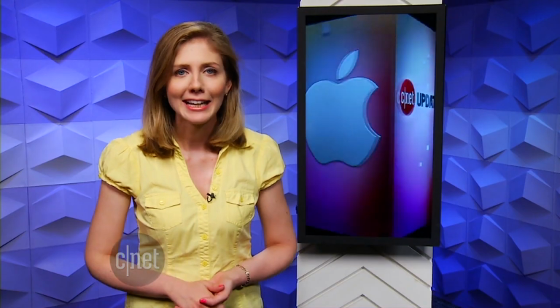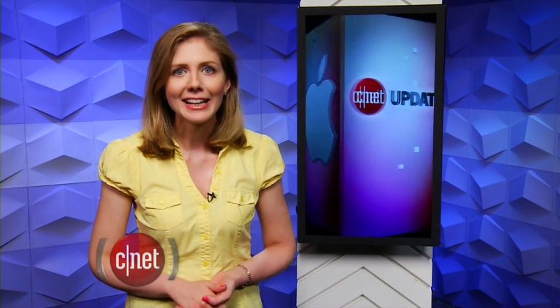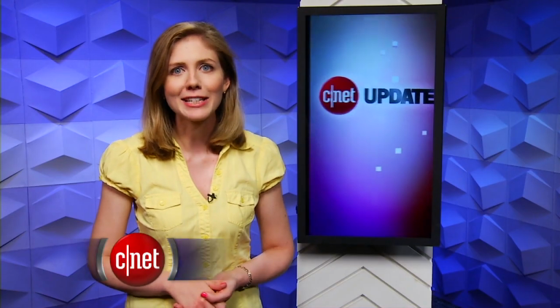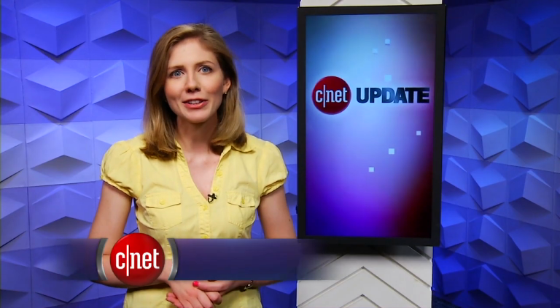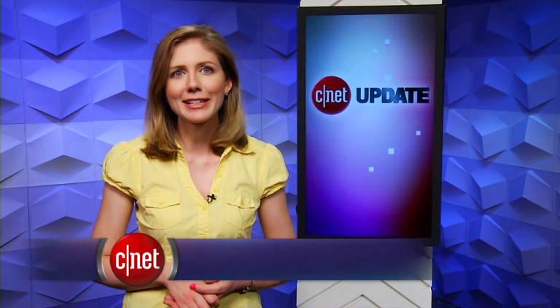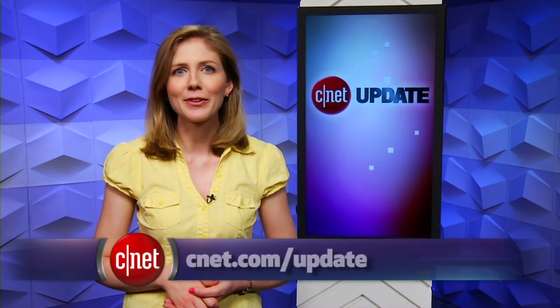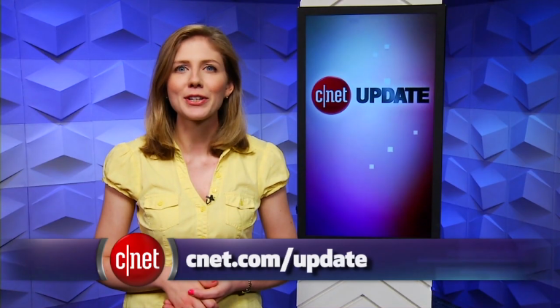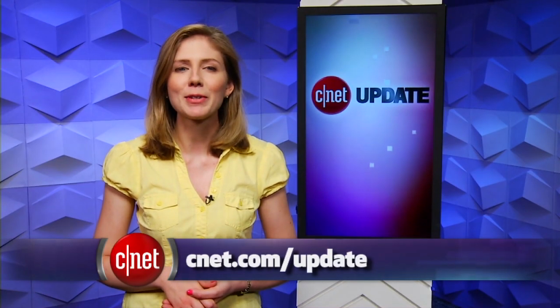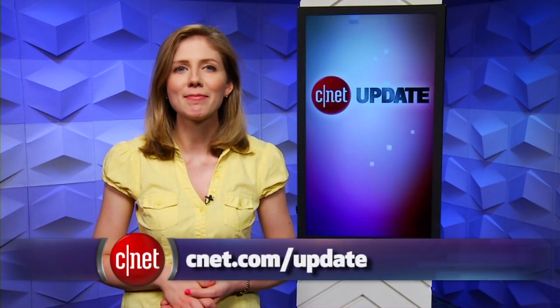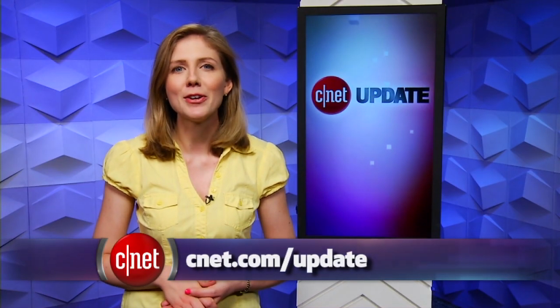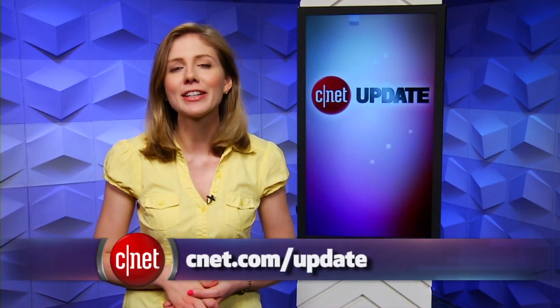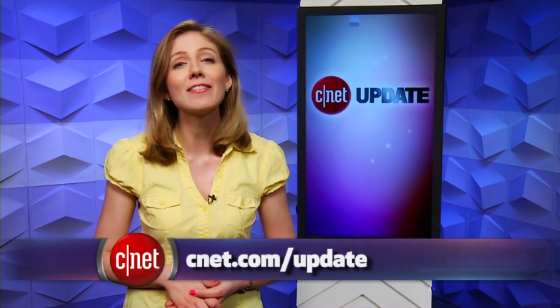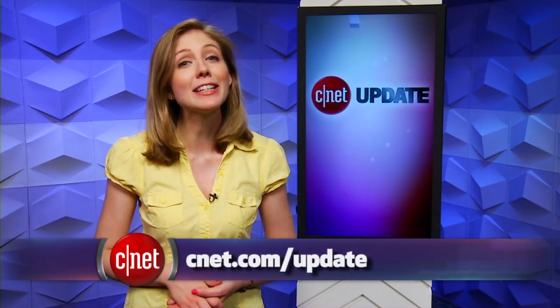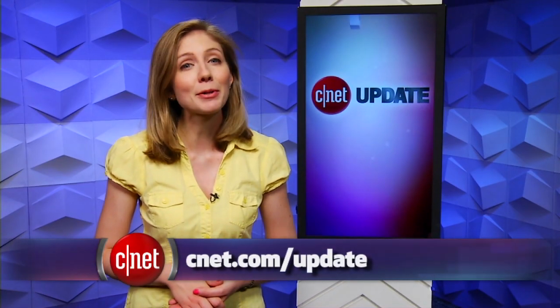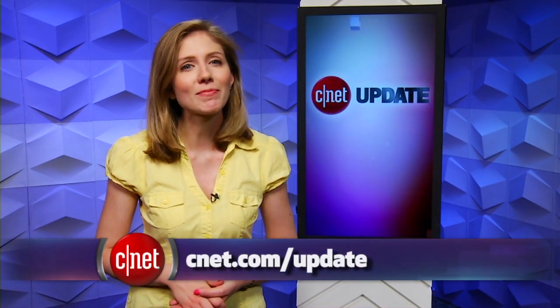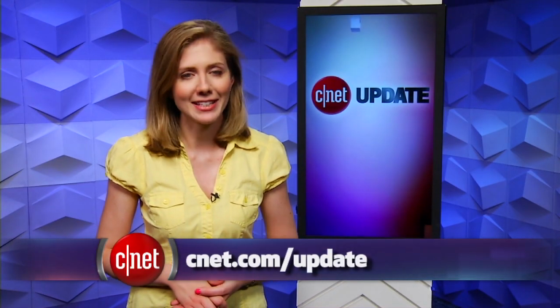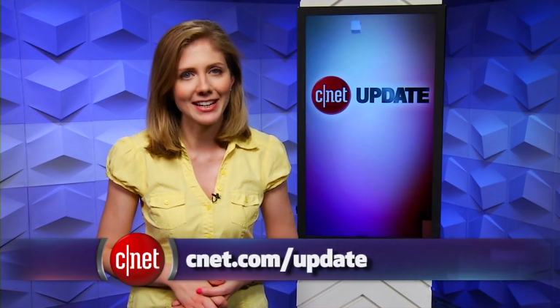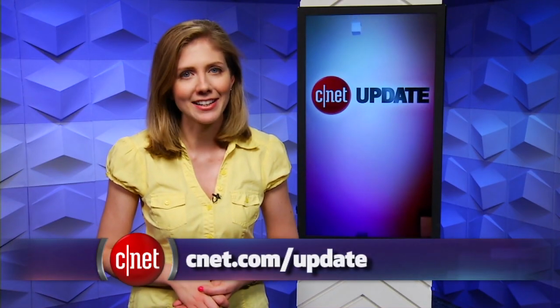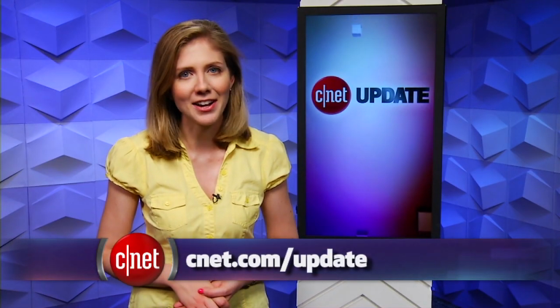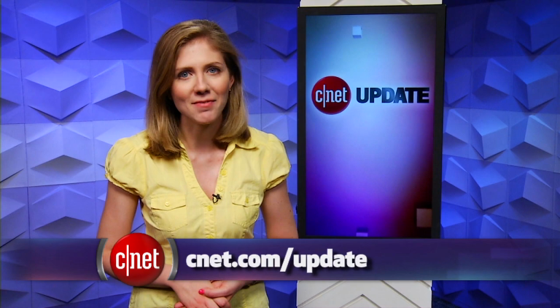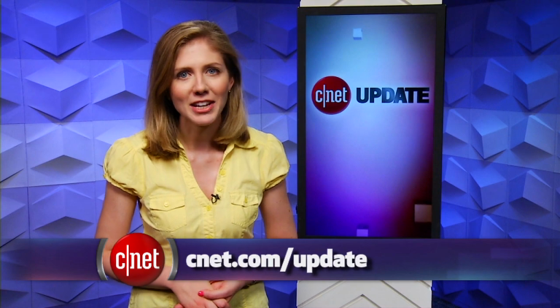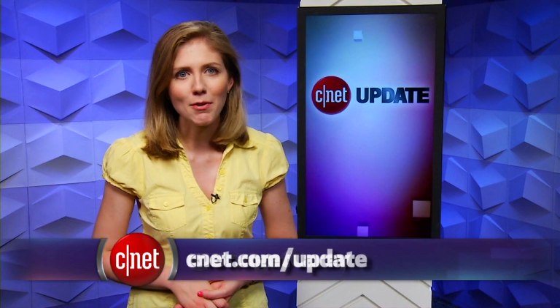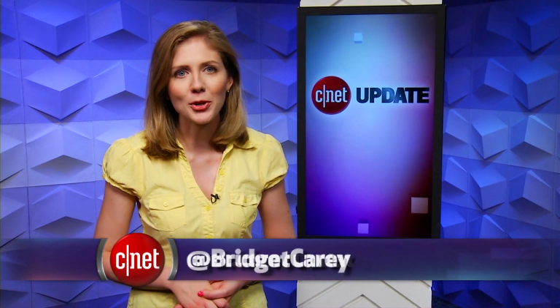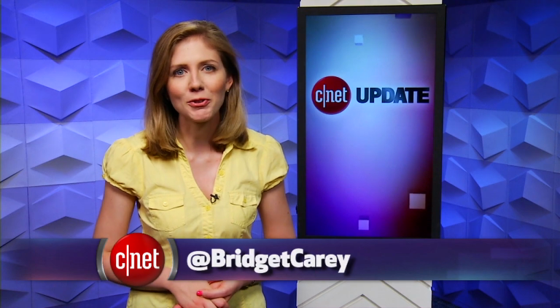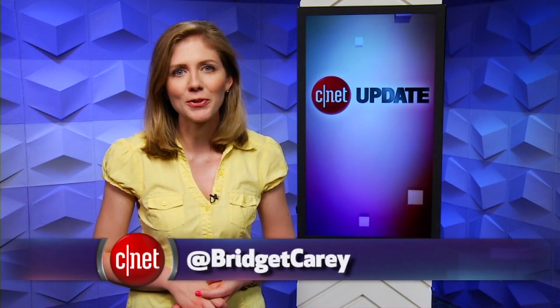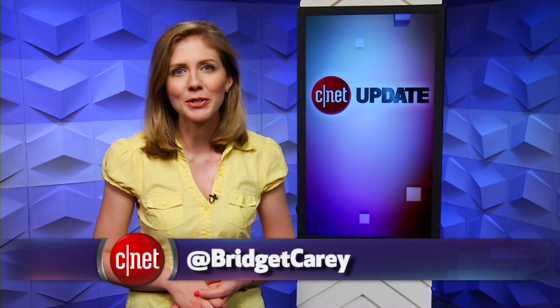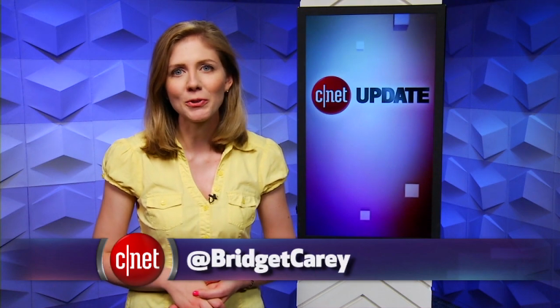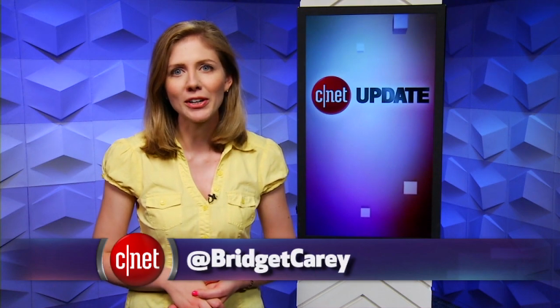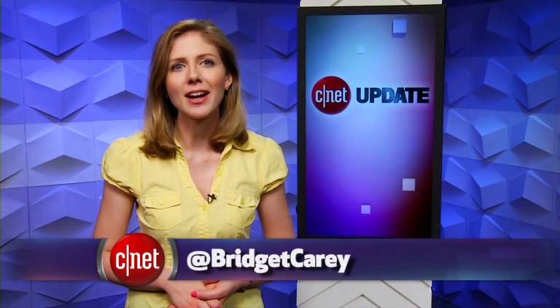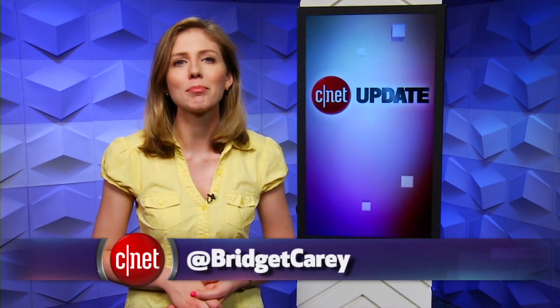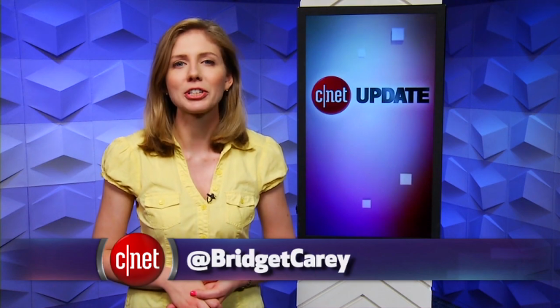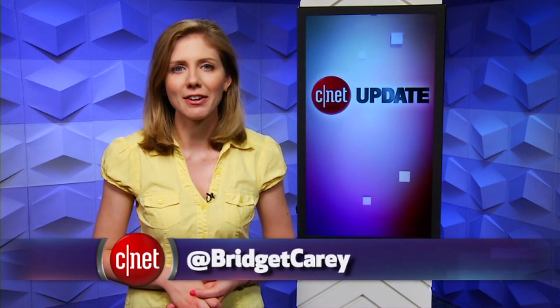That's it for this tech news update, and you can dive in deeper at cnet.com. From our studios in New York, I'm Bridget Carey.